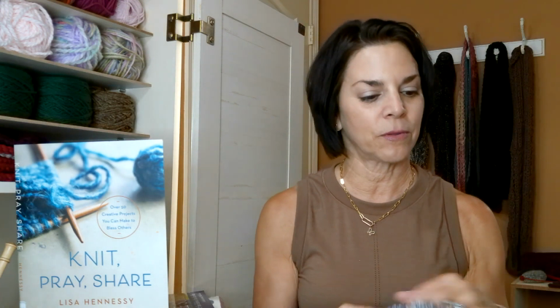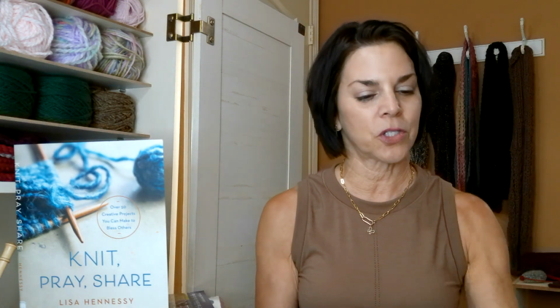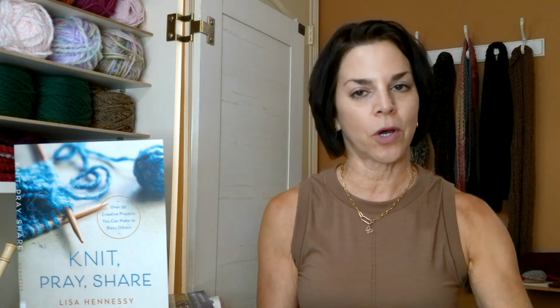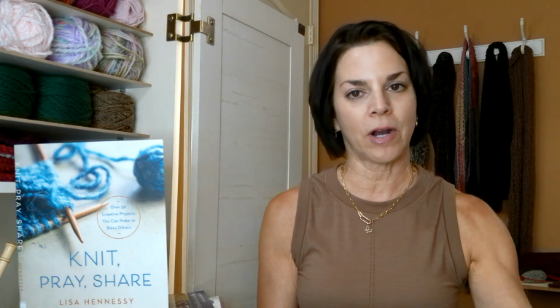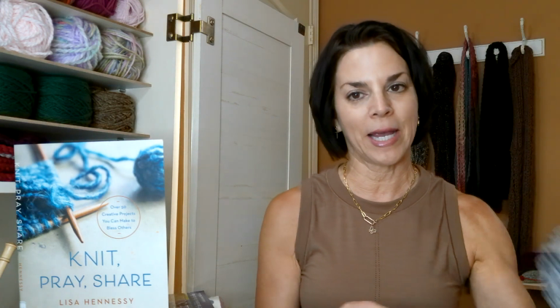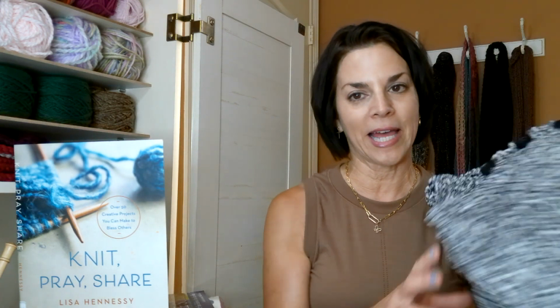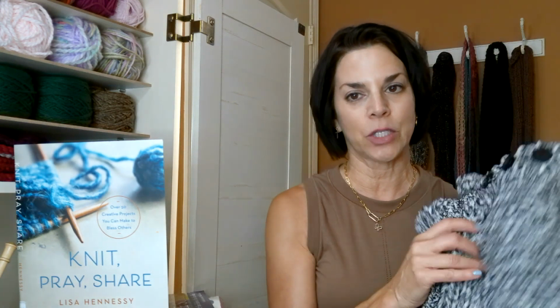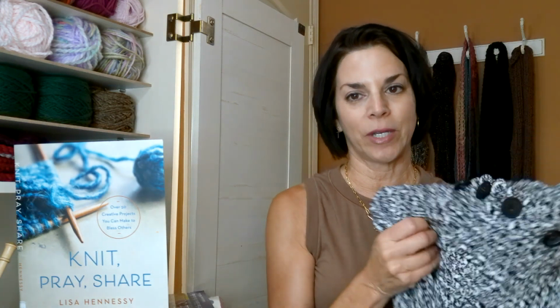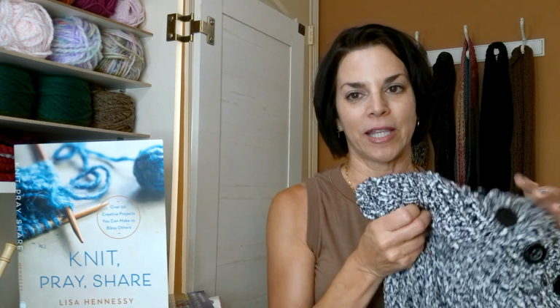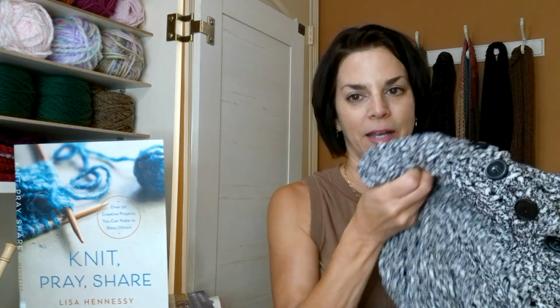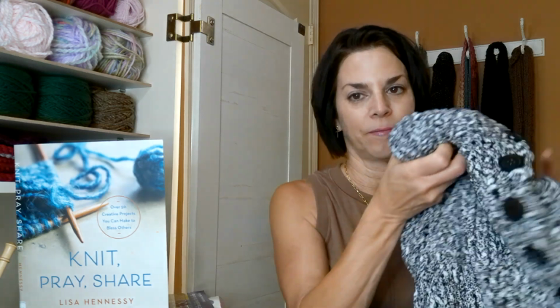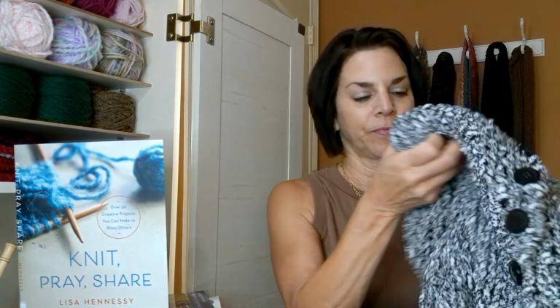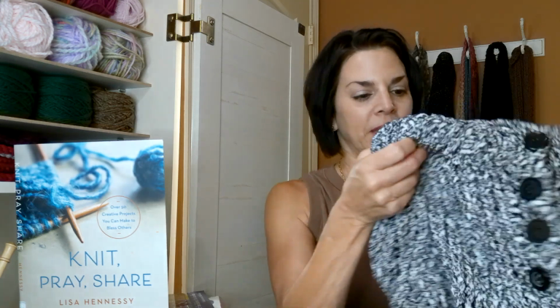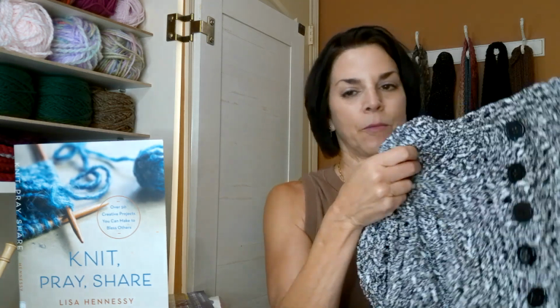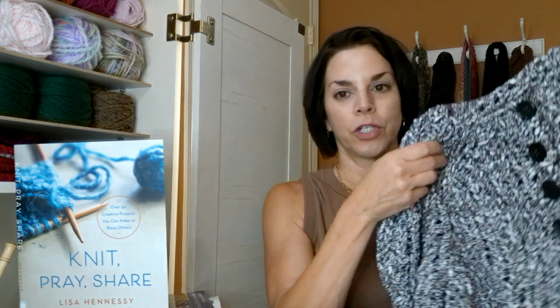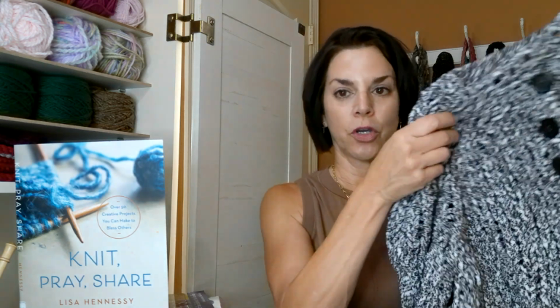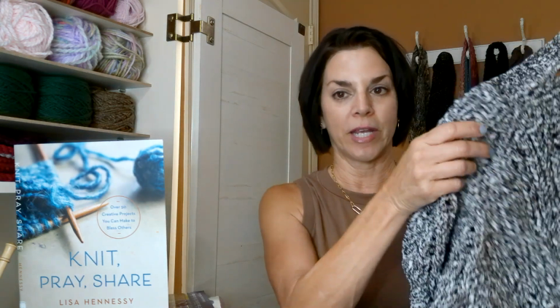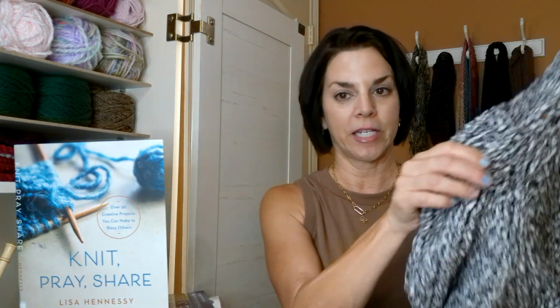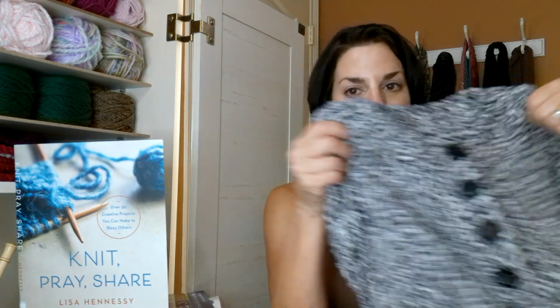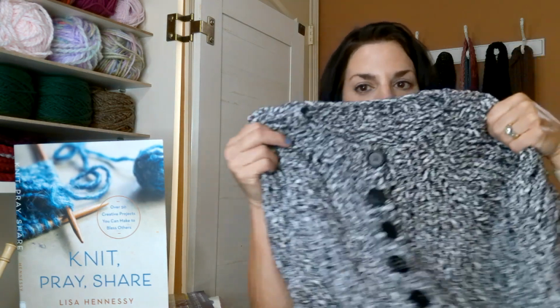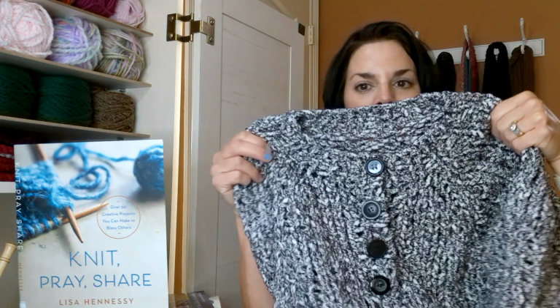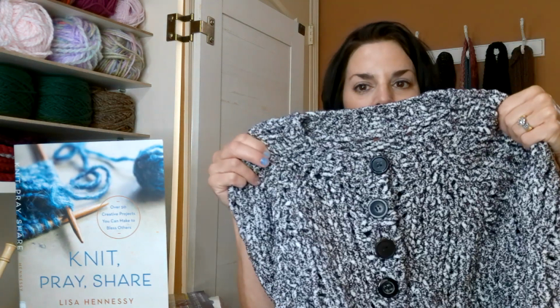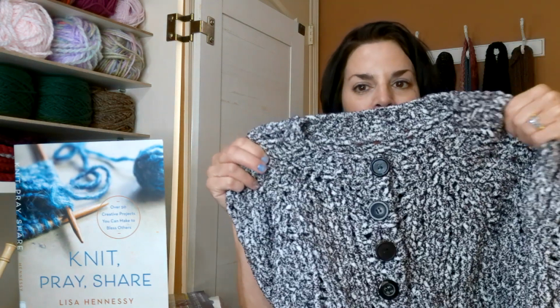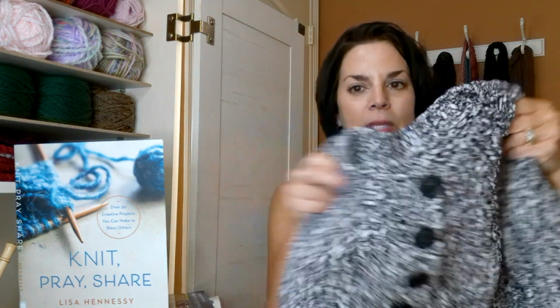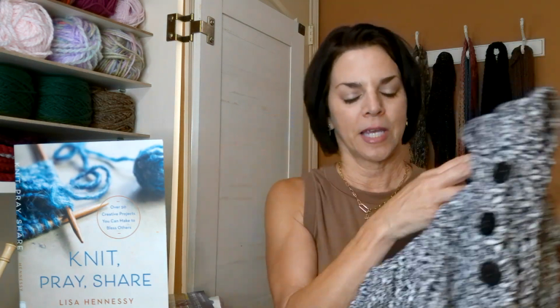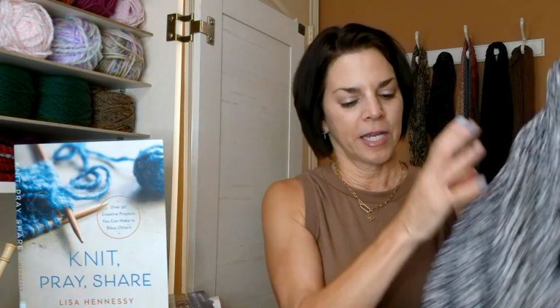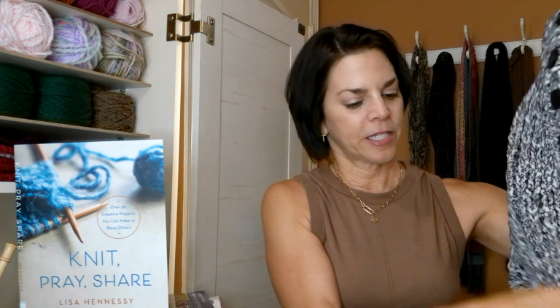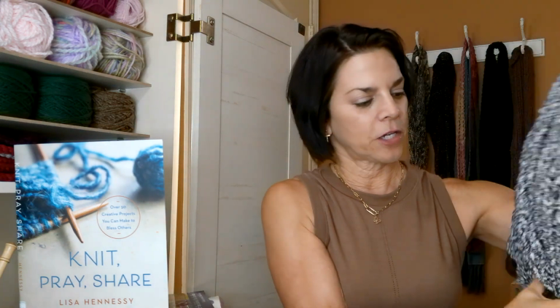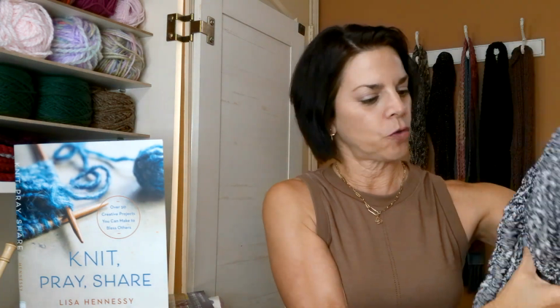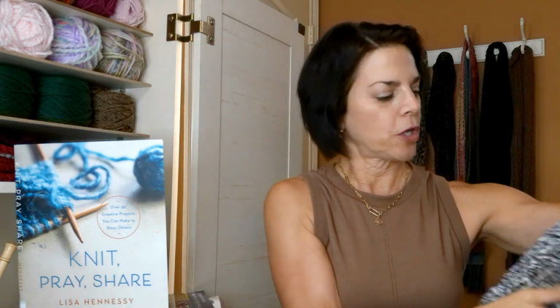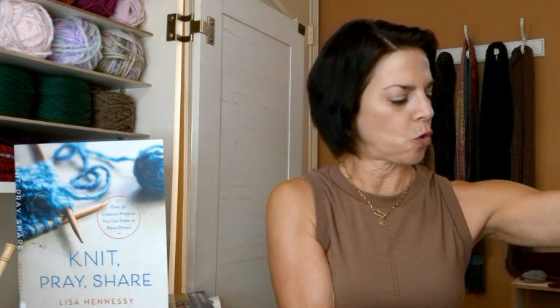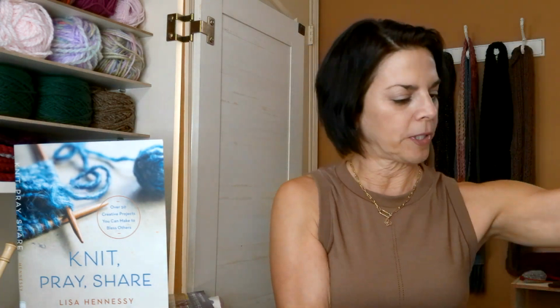The sweater I made last week that I'm going to donate — it's going to go to the homeless.